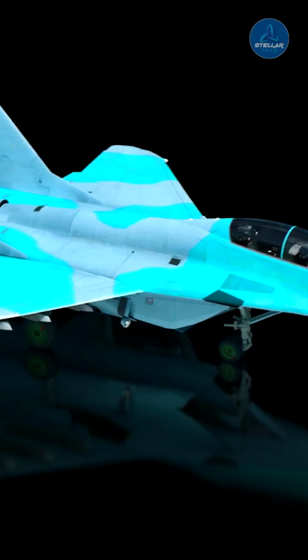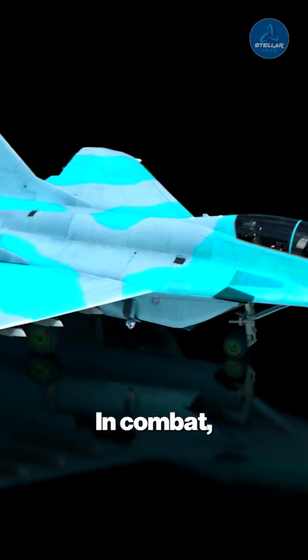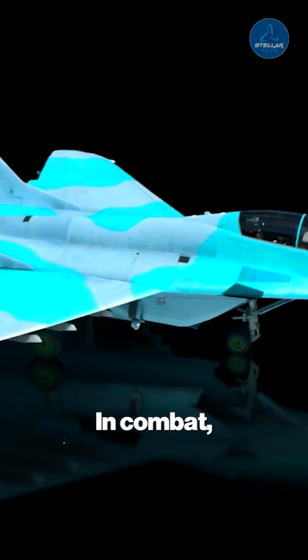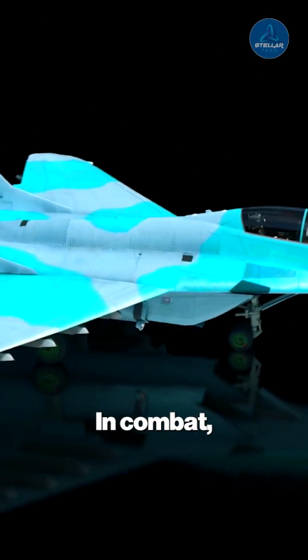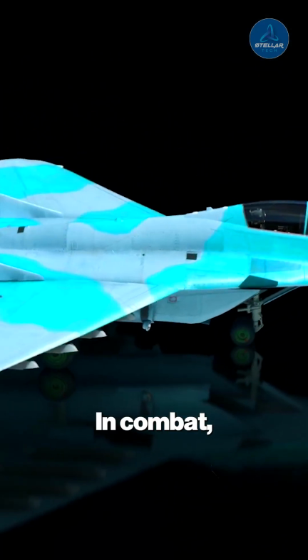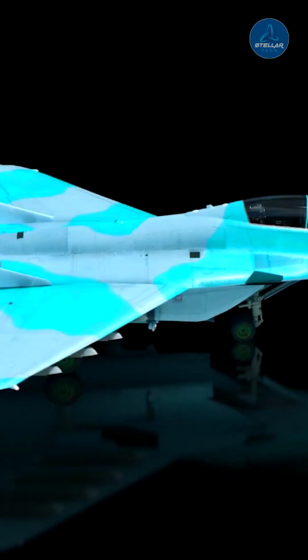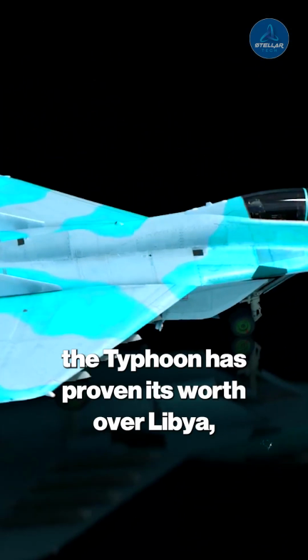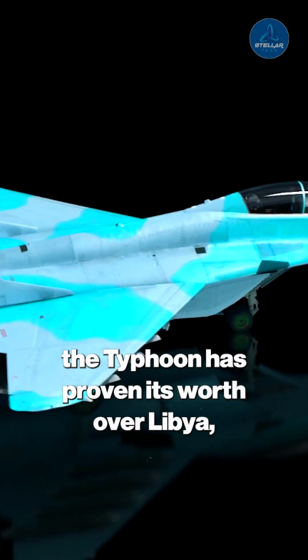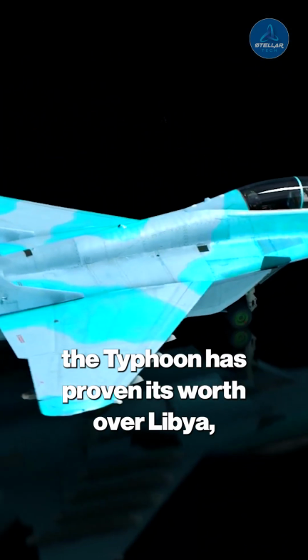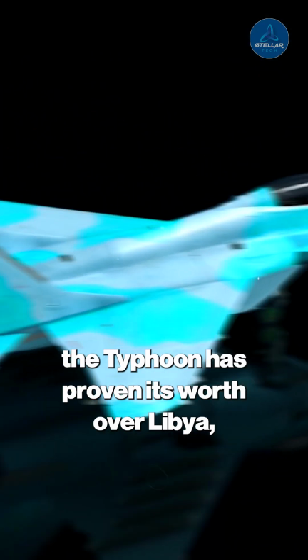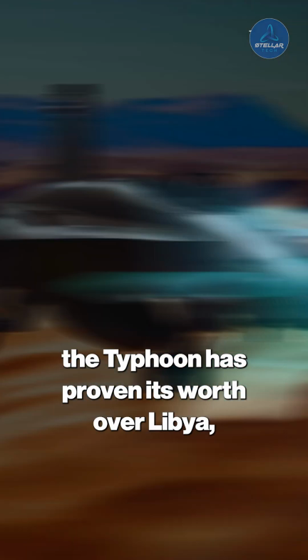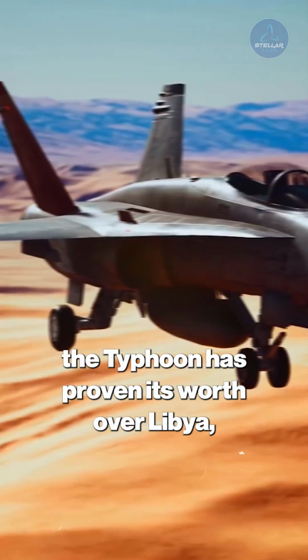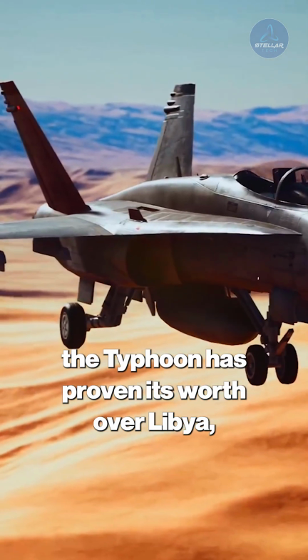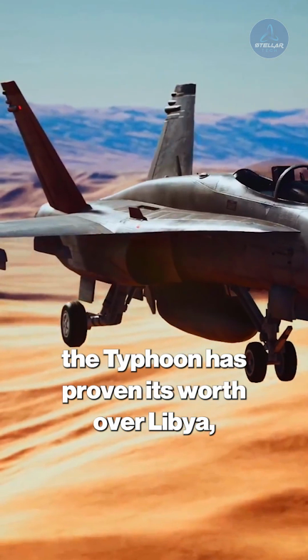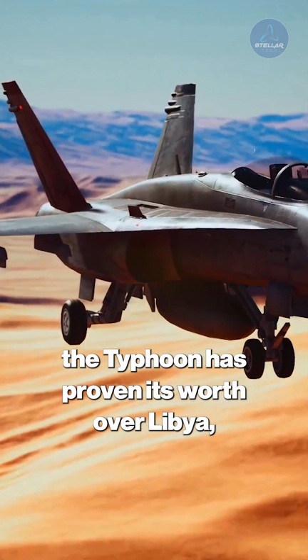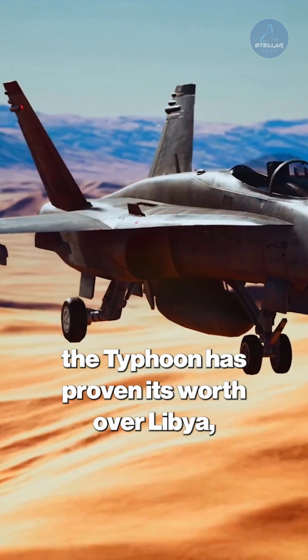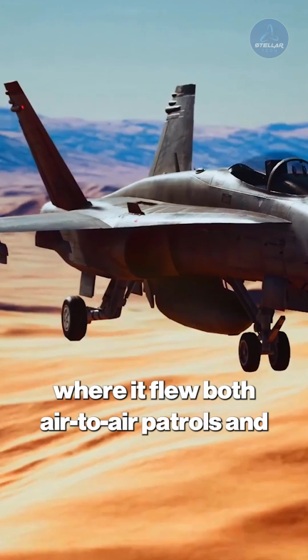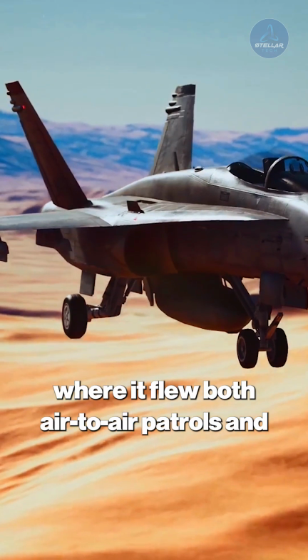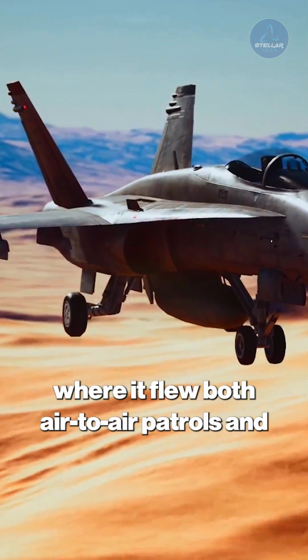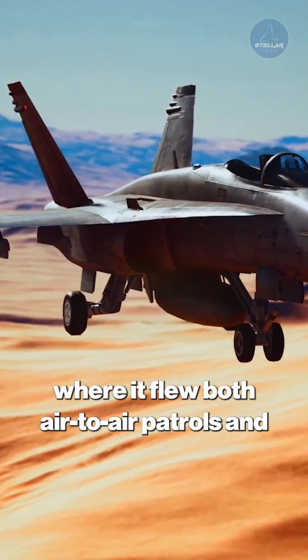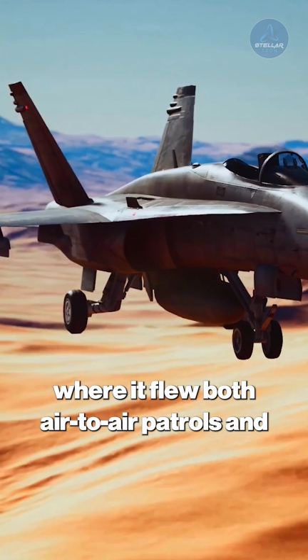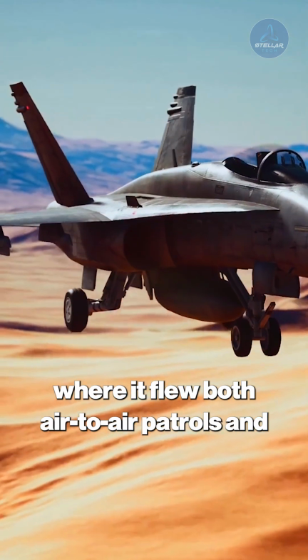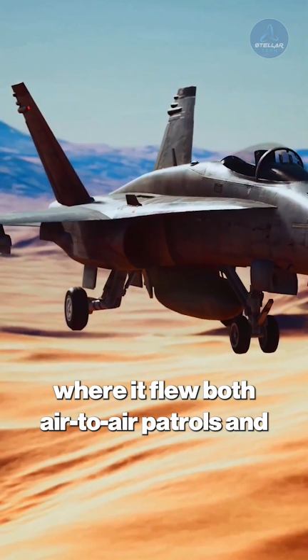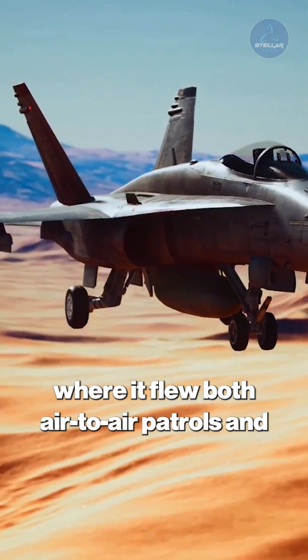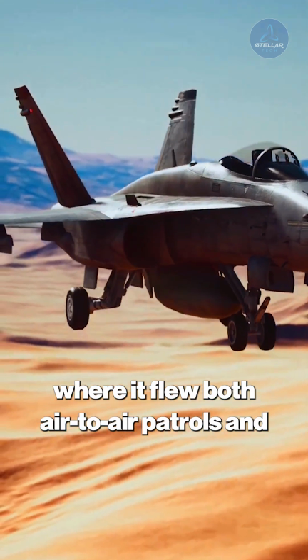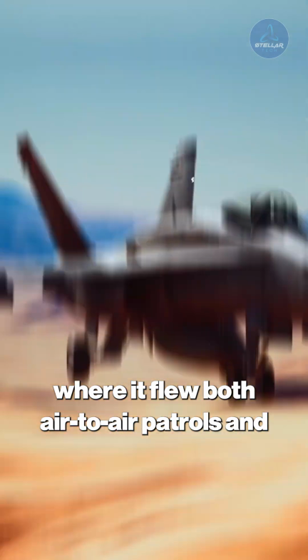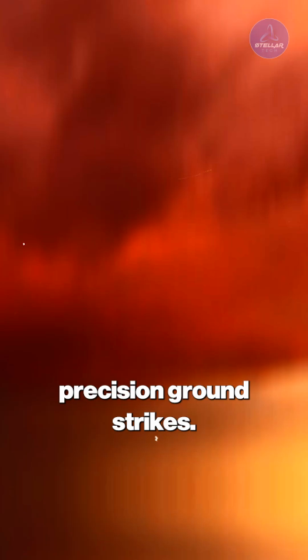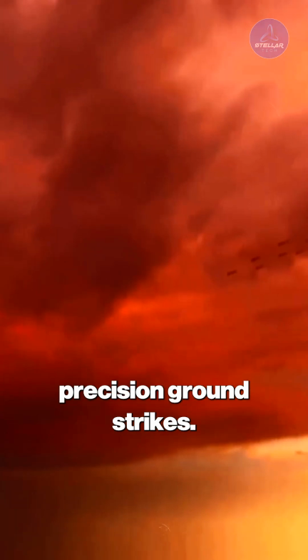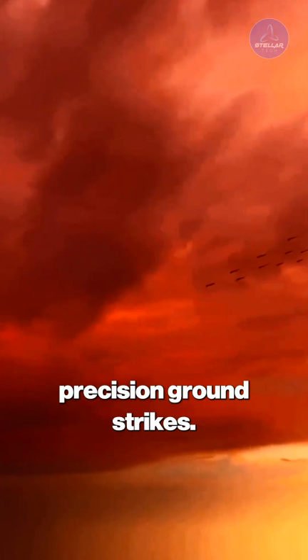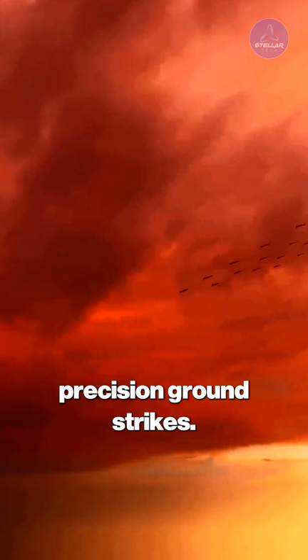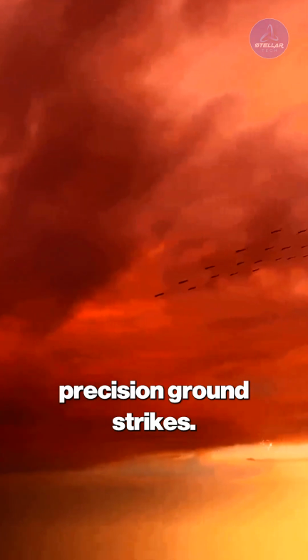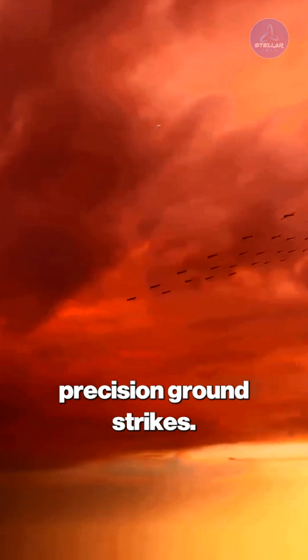In combat, the Typhoon has proven its worth over Libya, where it flew both air-to-air patrols and precision ground strikes.